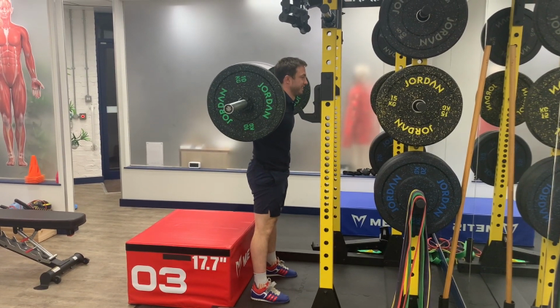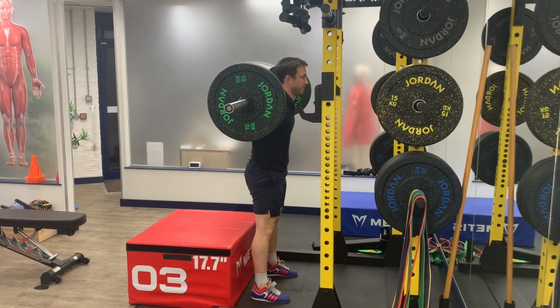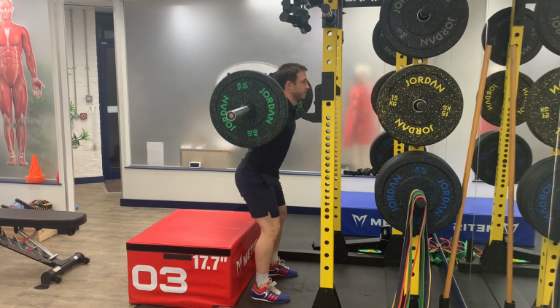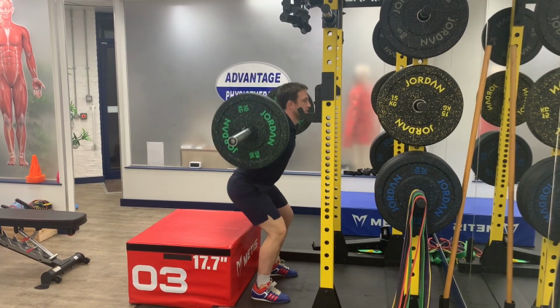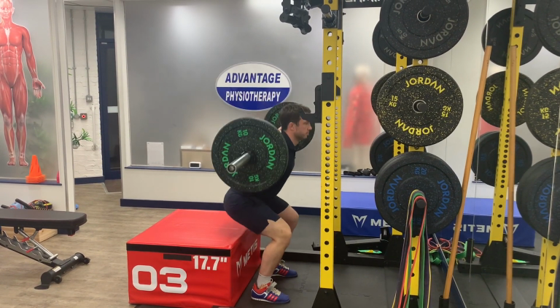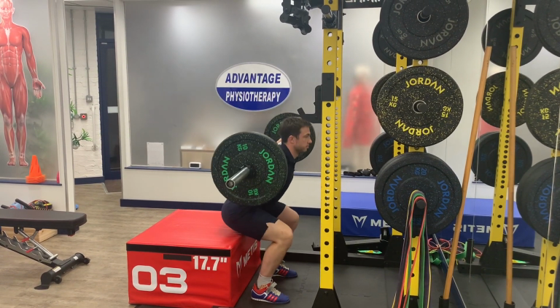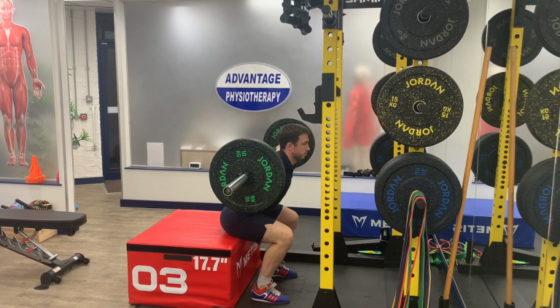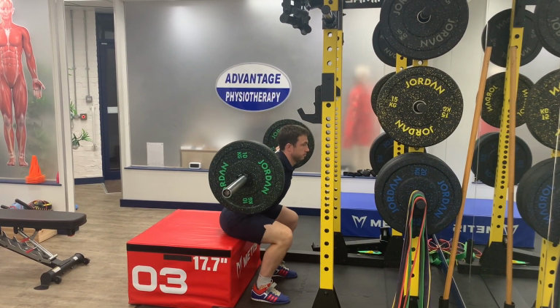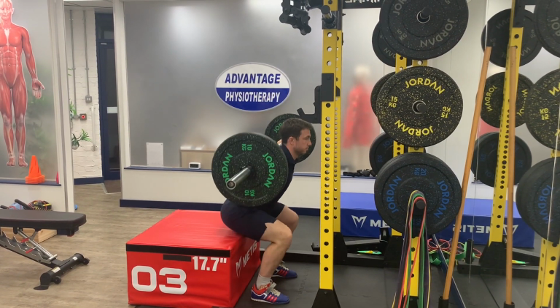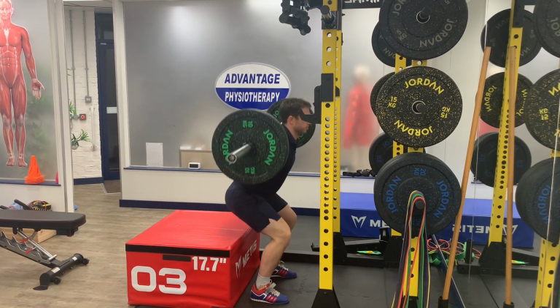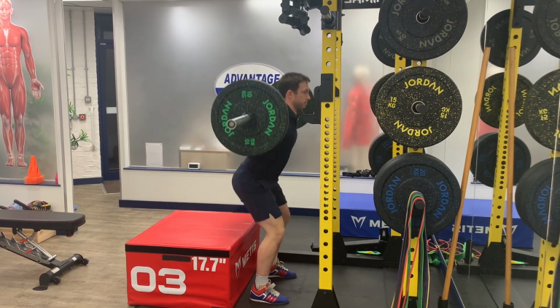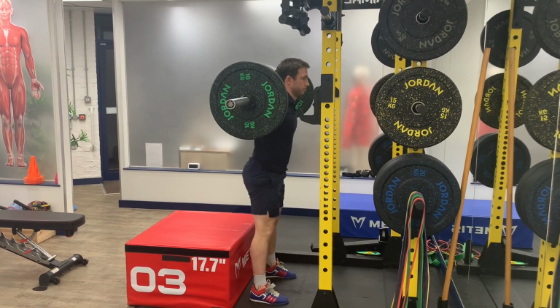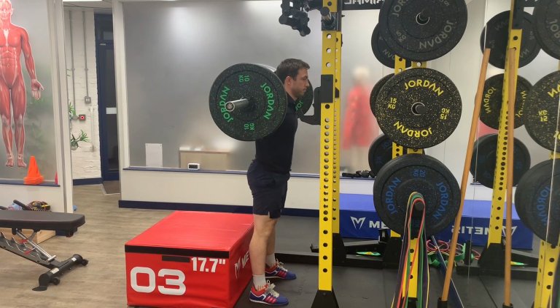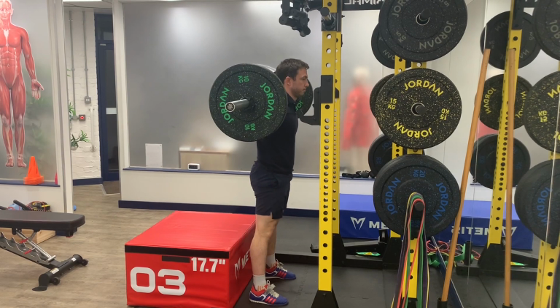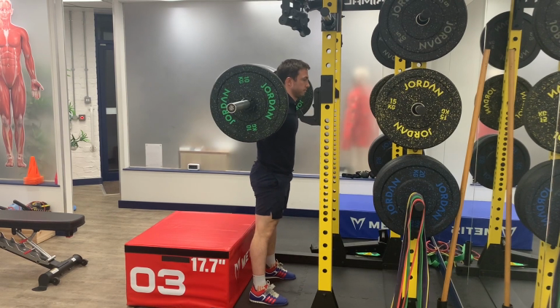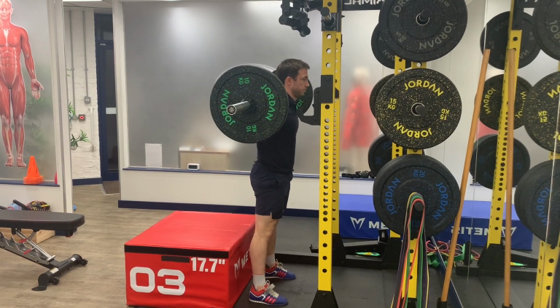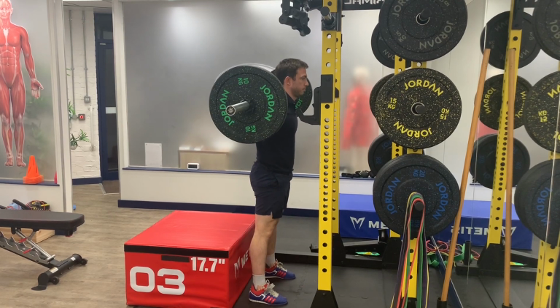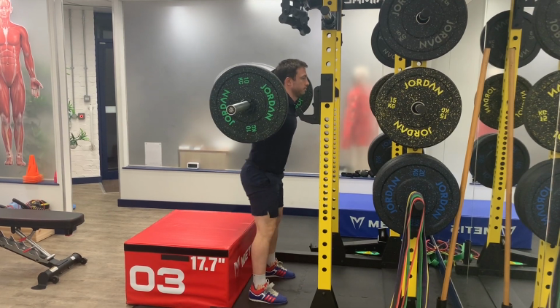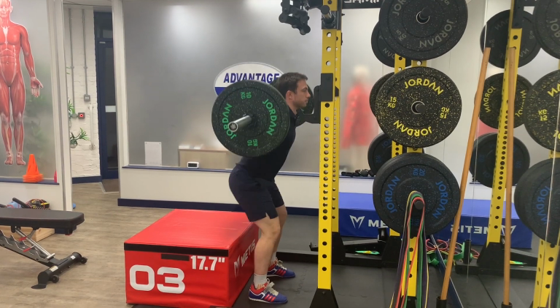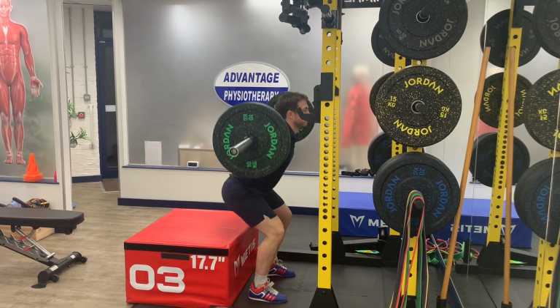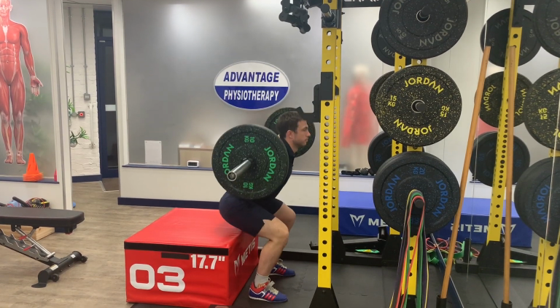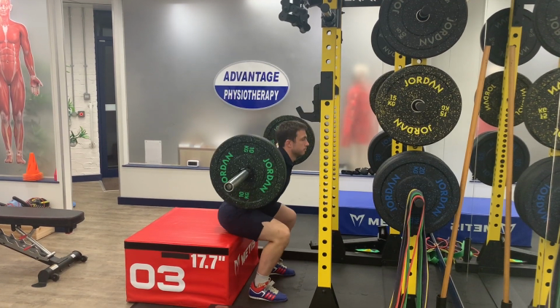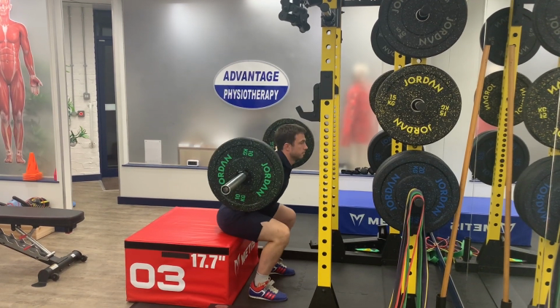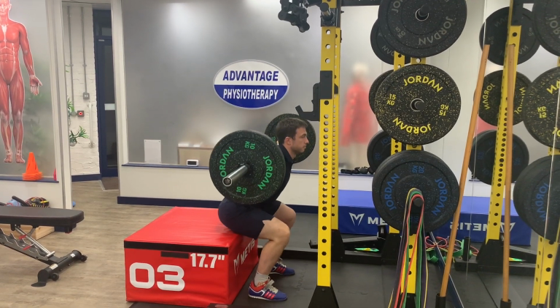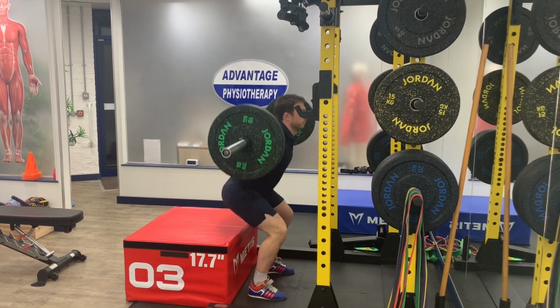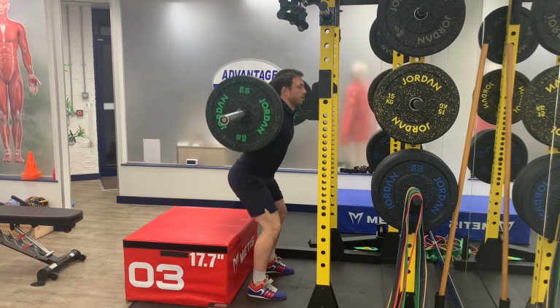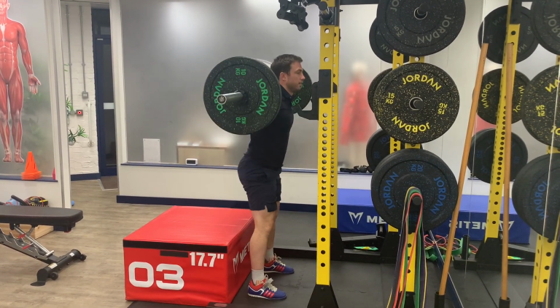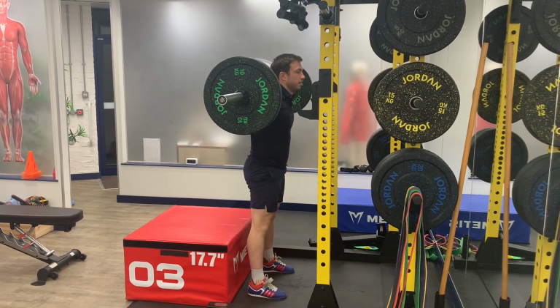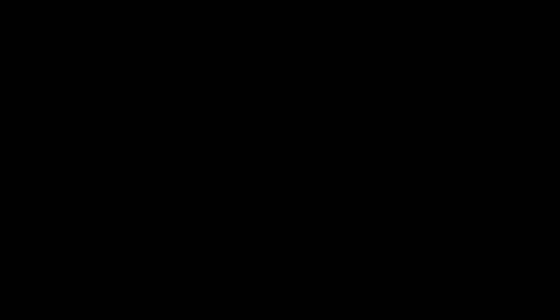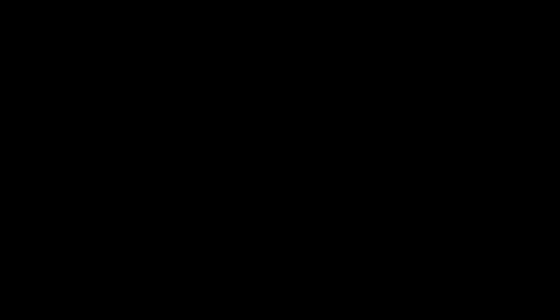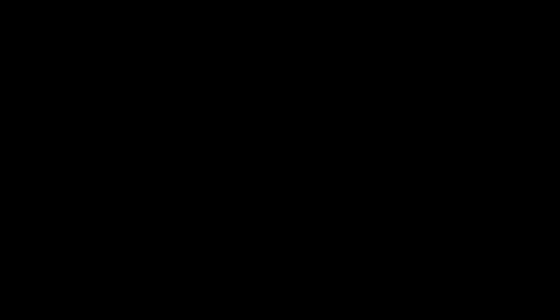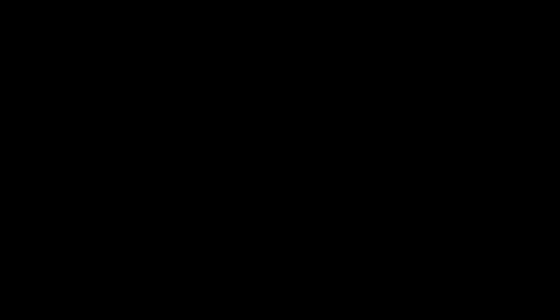It's really important to keep a nice stable base with the feet, and nice good control of the knees sitting into the movement.